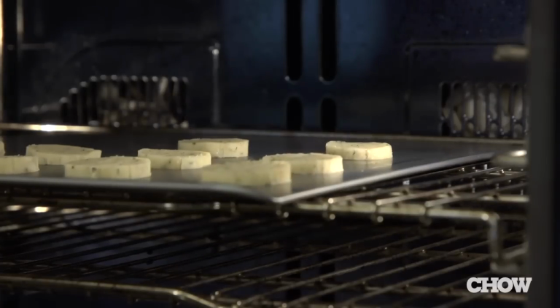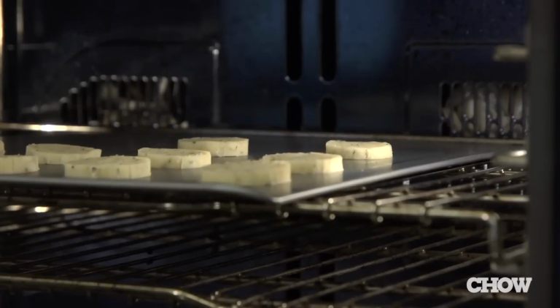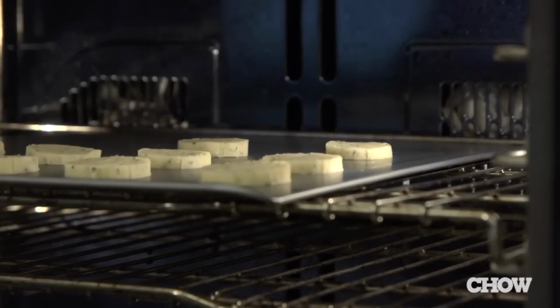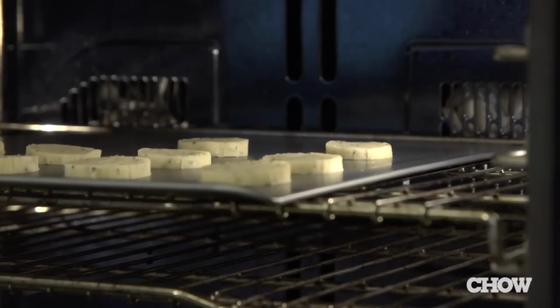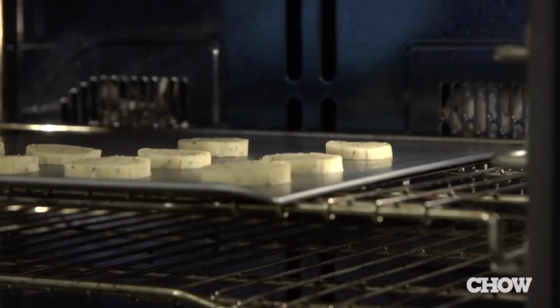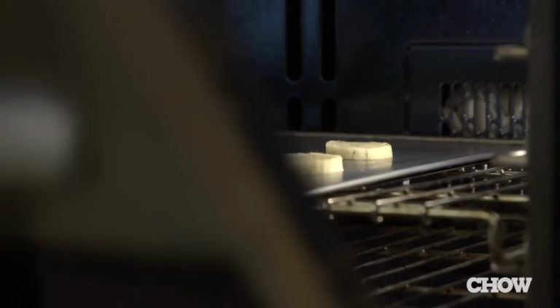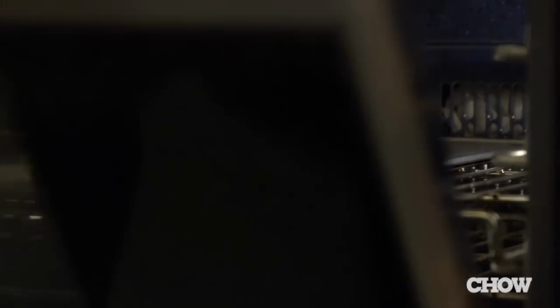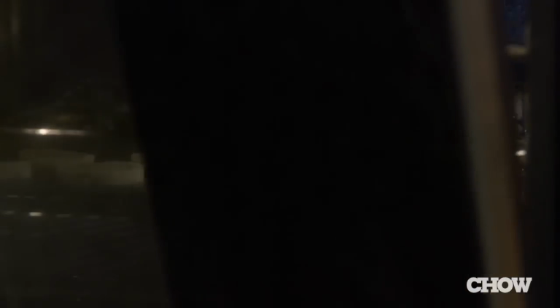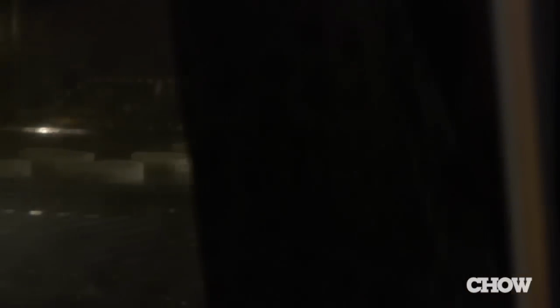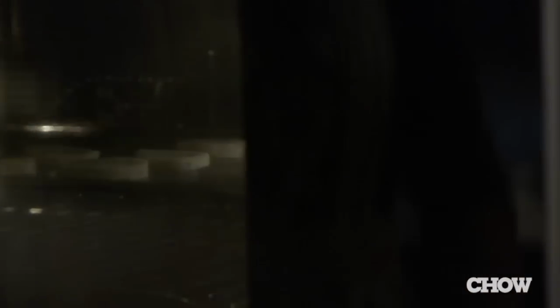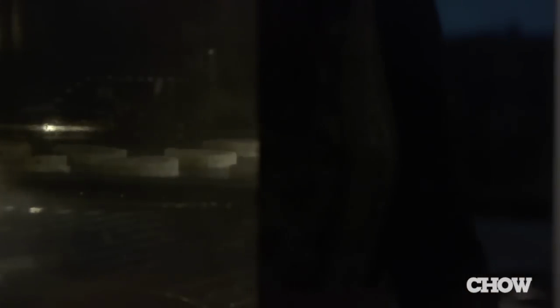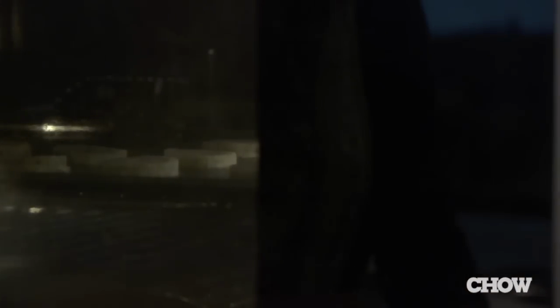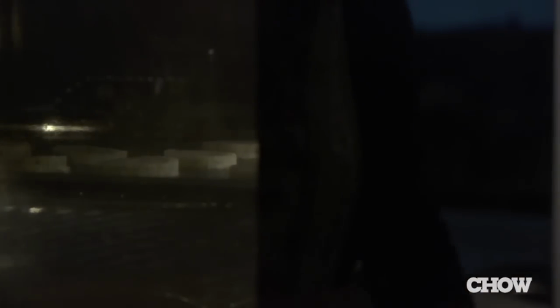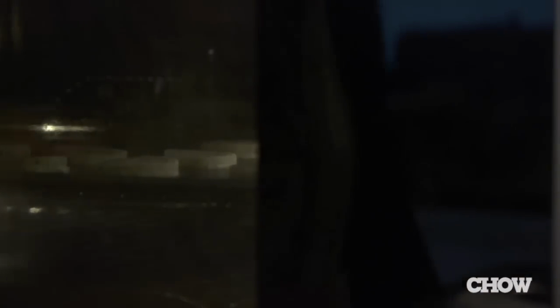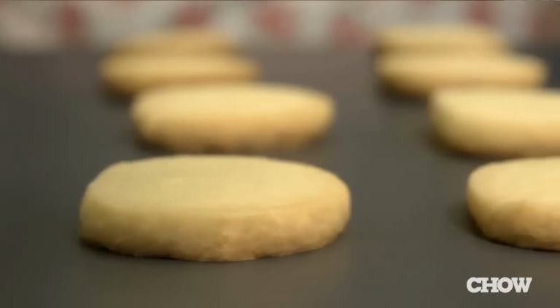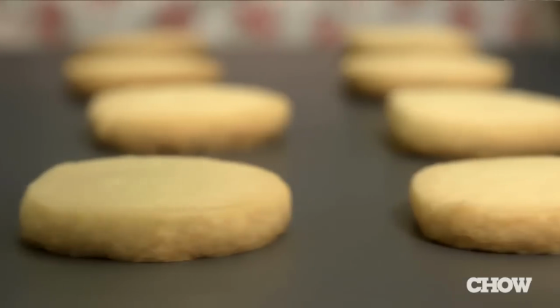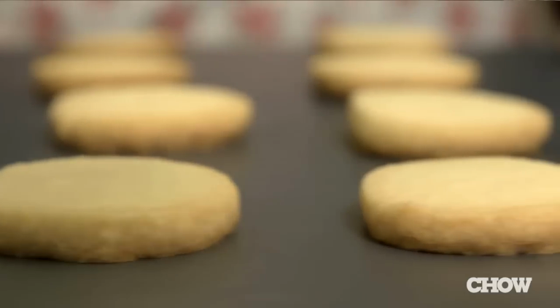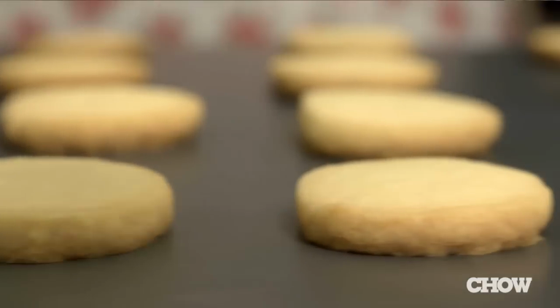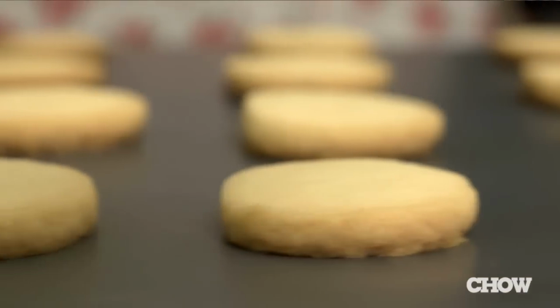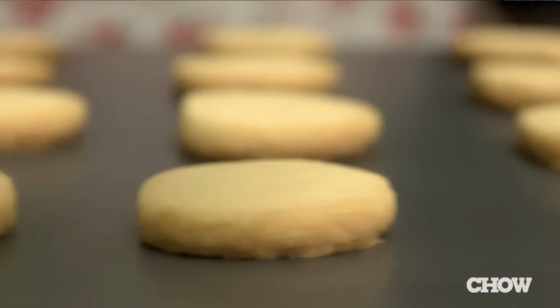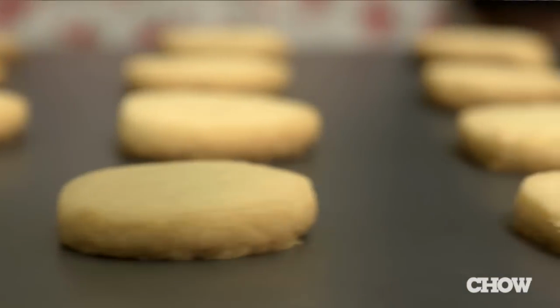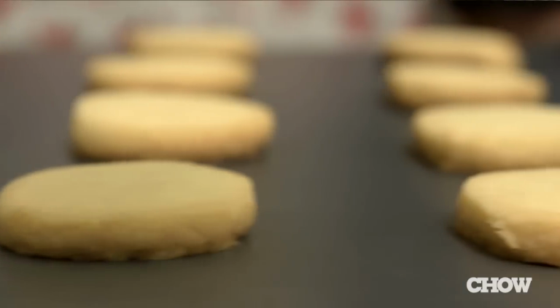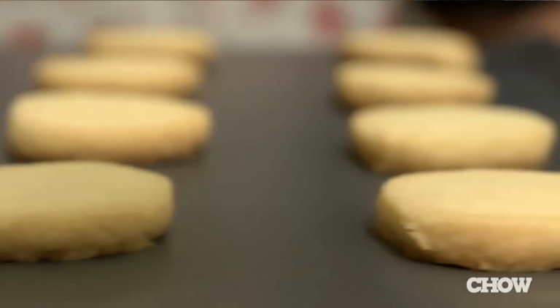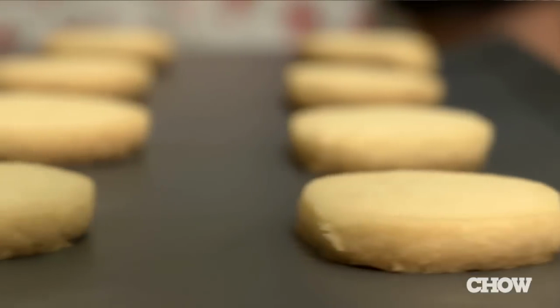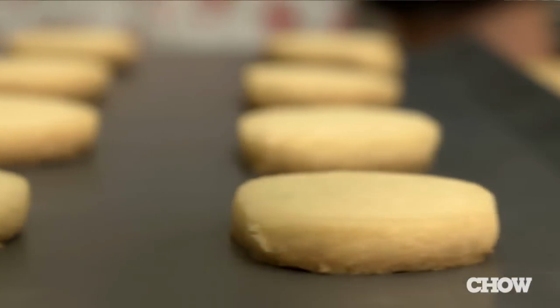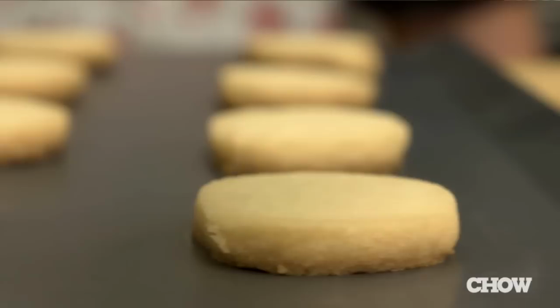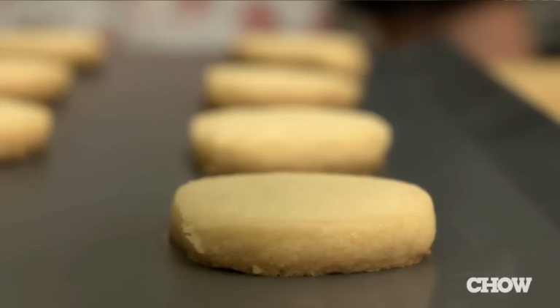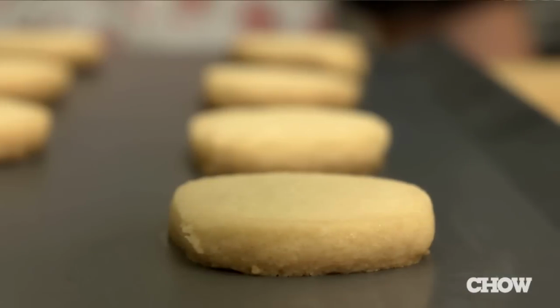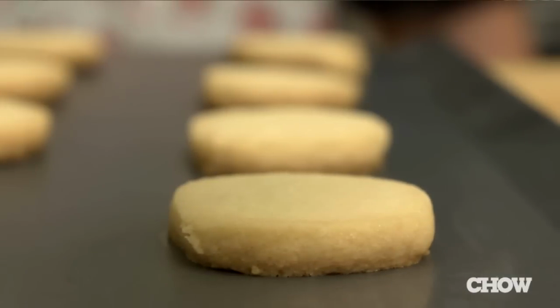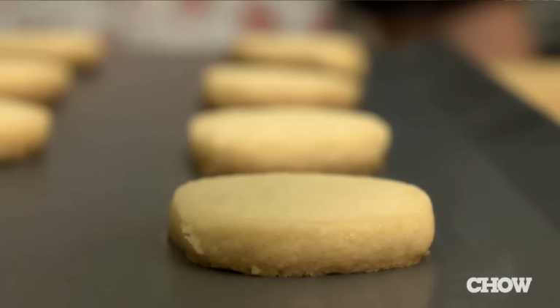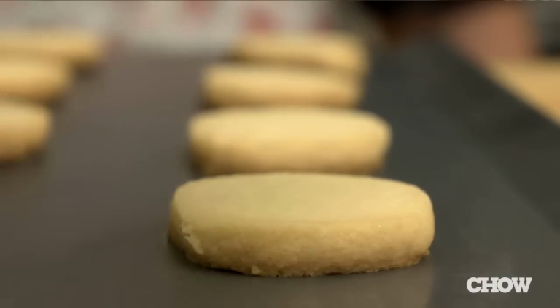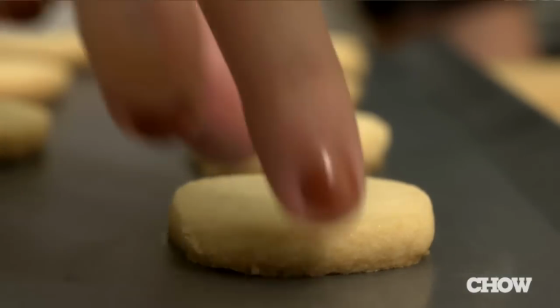I like to throw my roll of cookie dough in the freezer. That way I can bake cookies as needed and I'm never without dessert in my house.